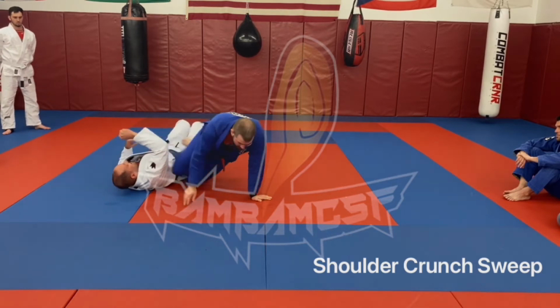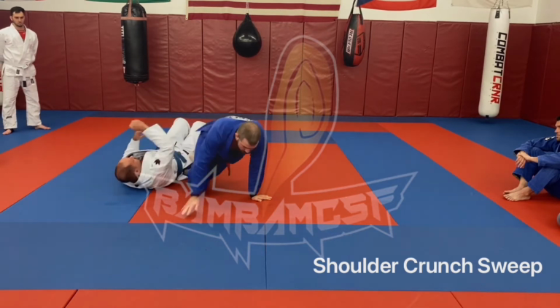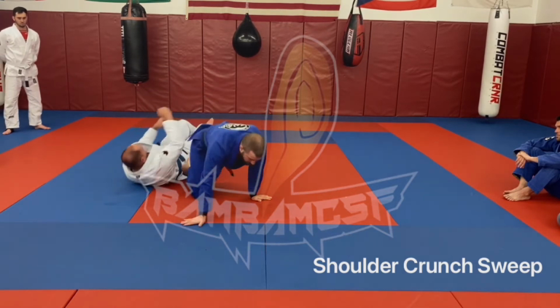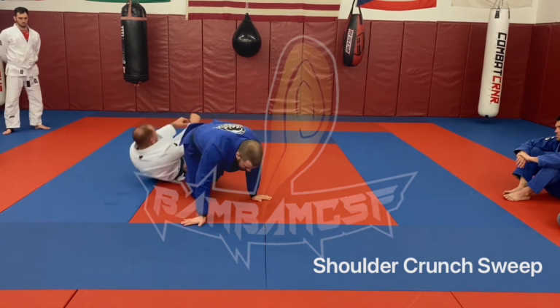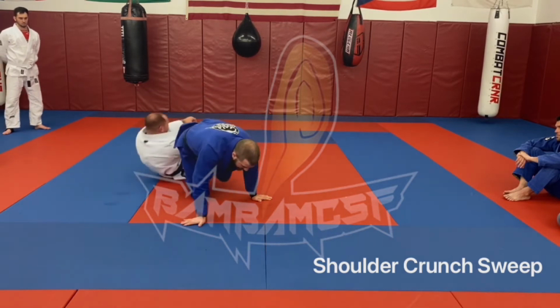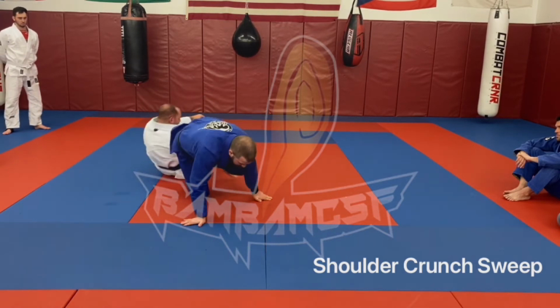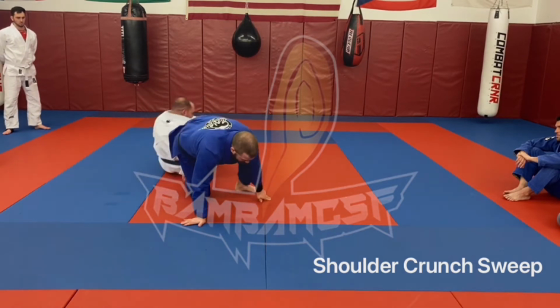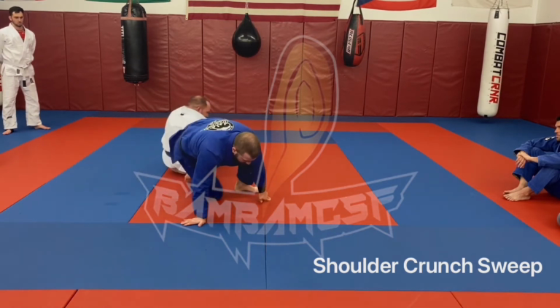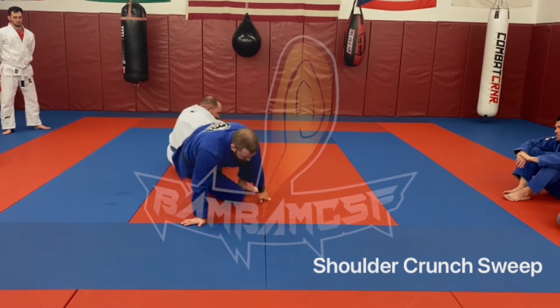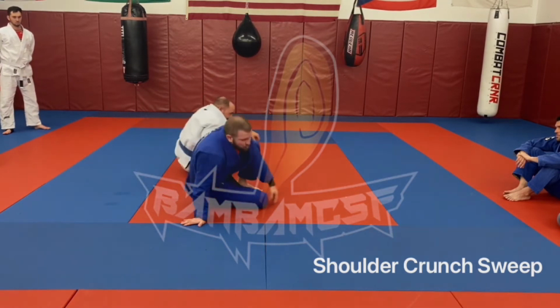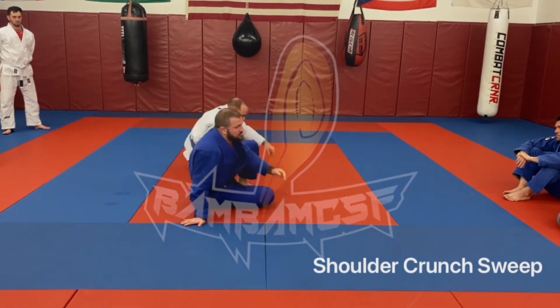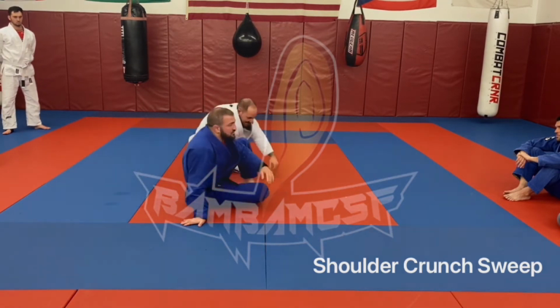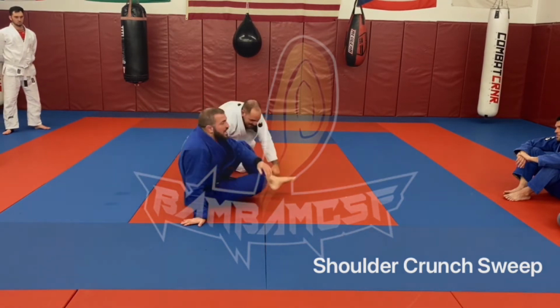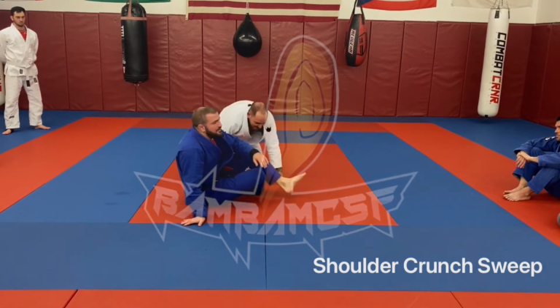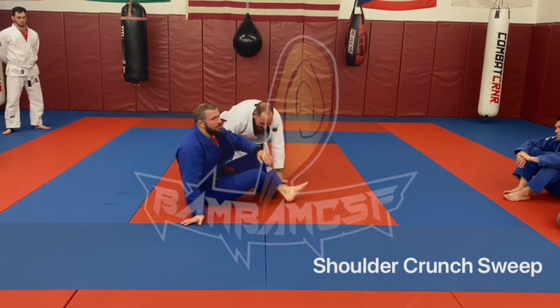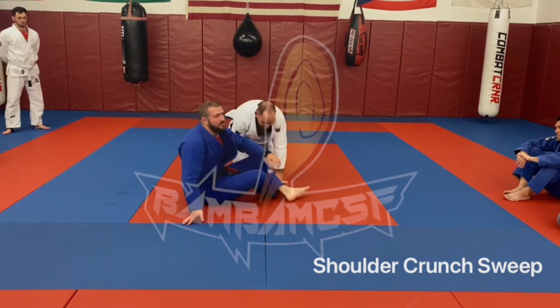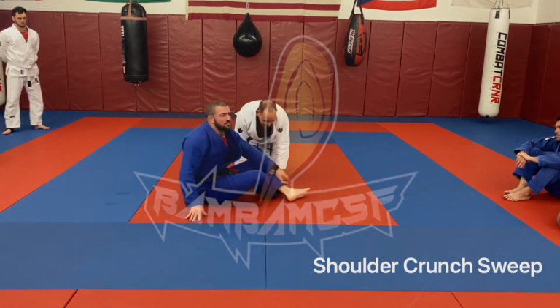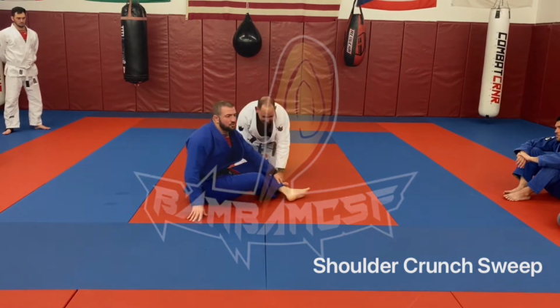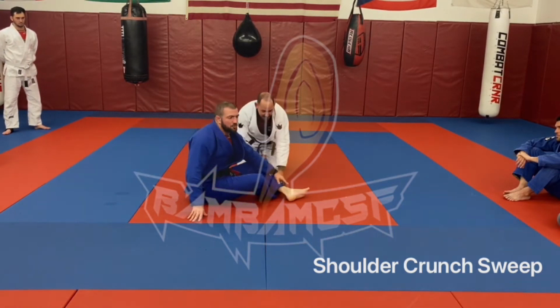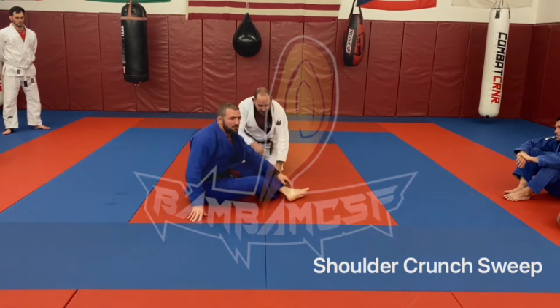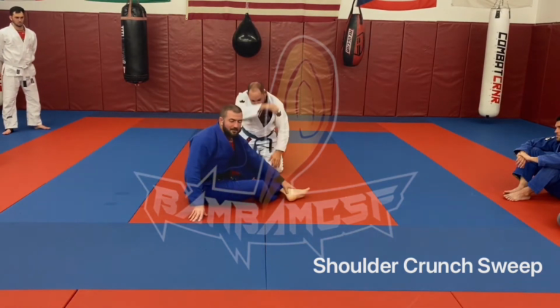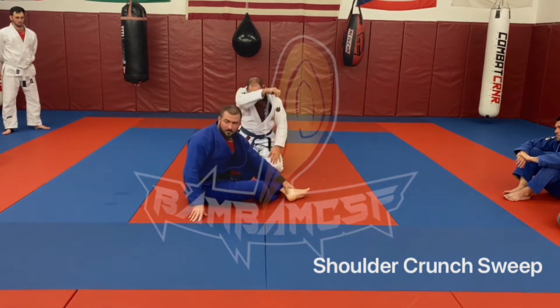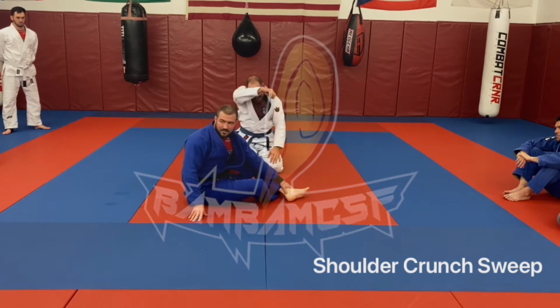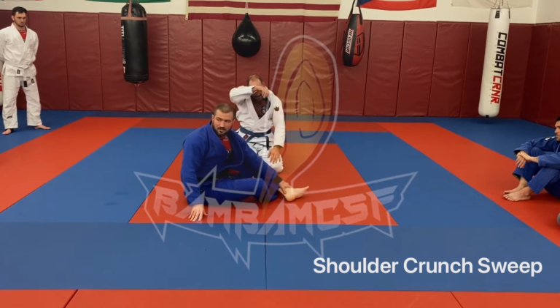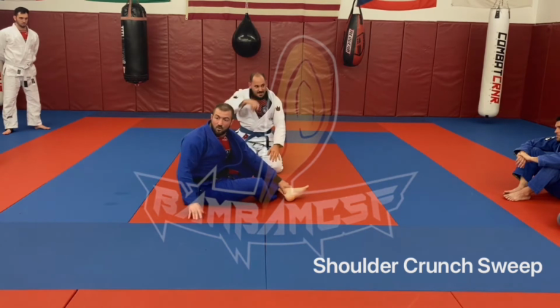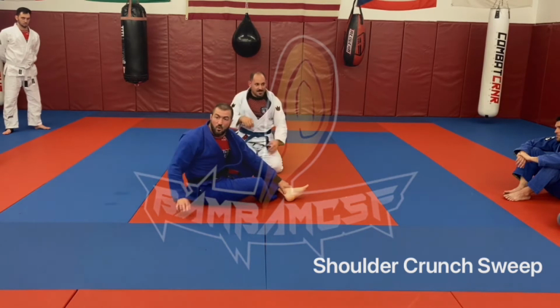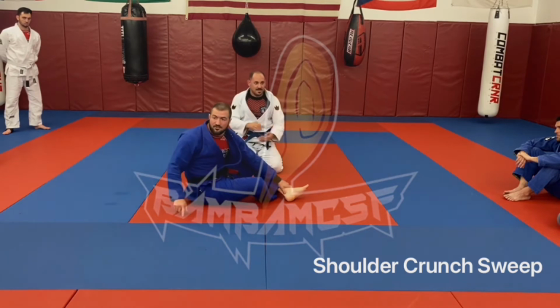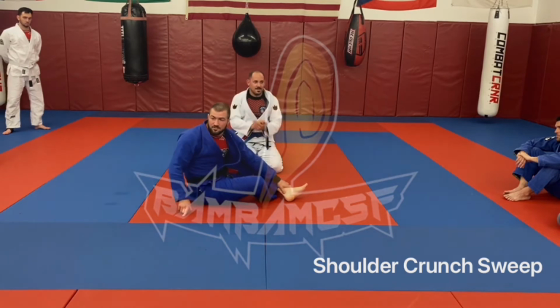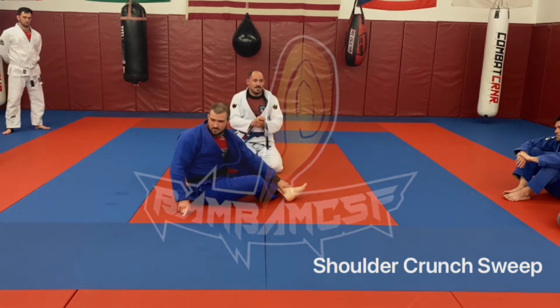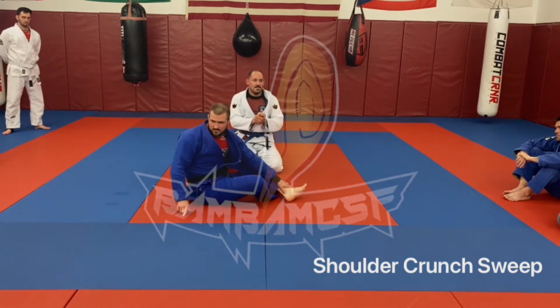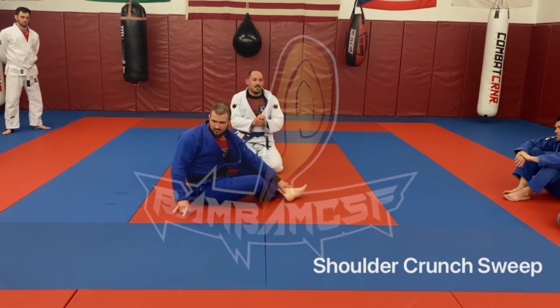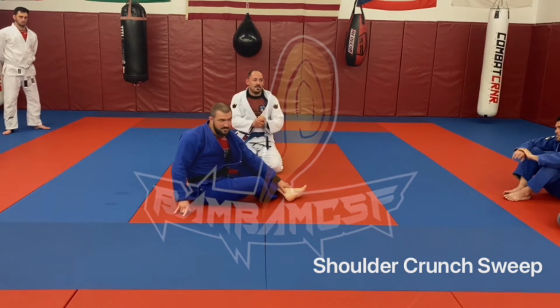The big thing on this is just locking up that shoulder properly. Questions on this?